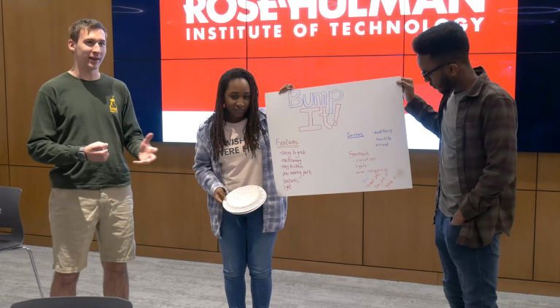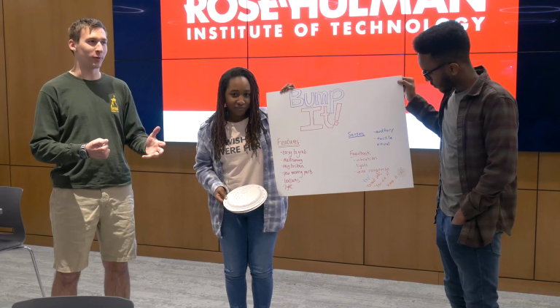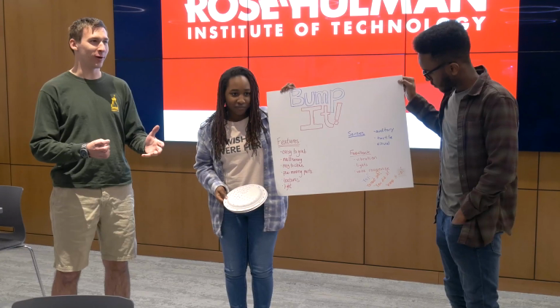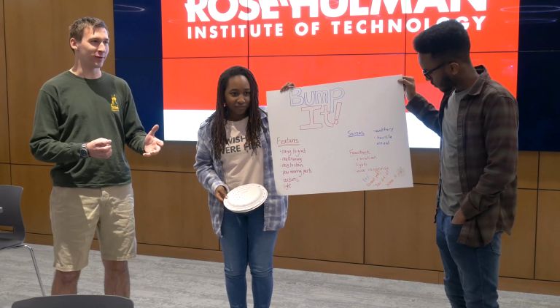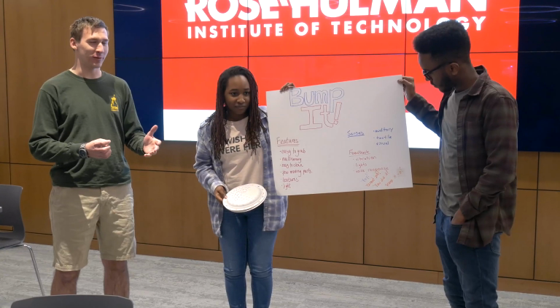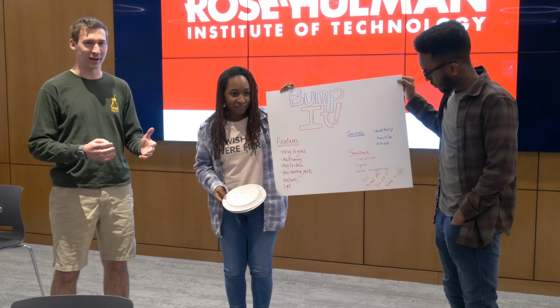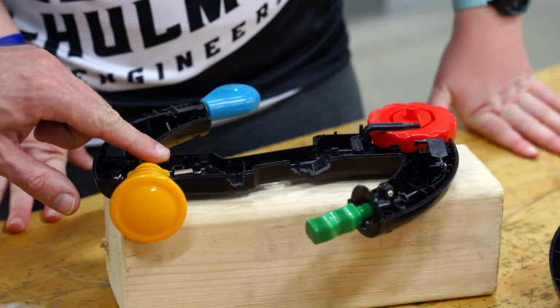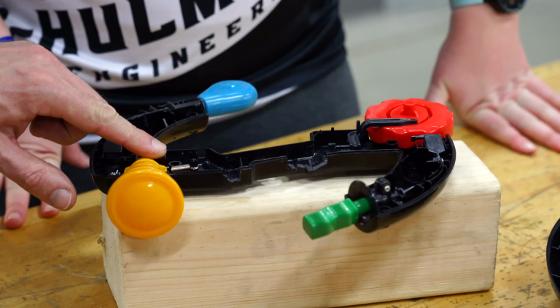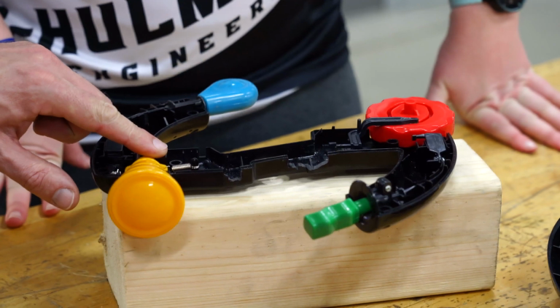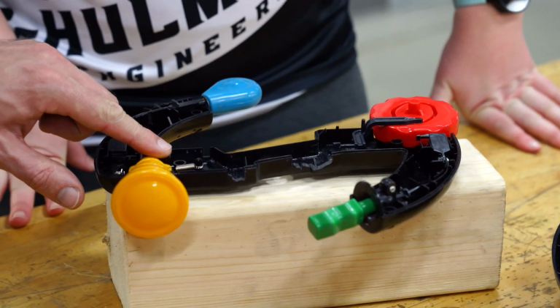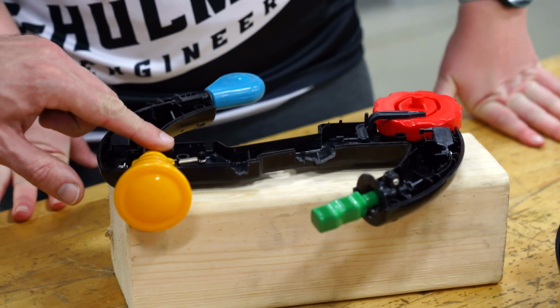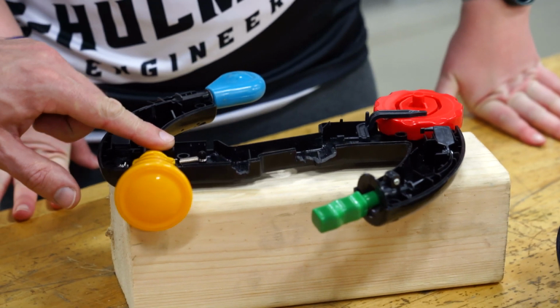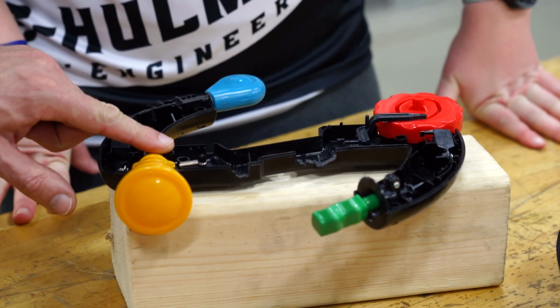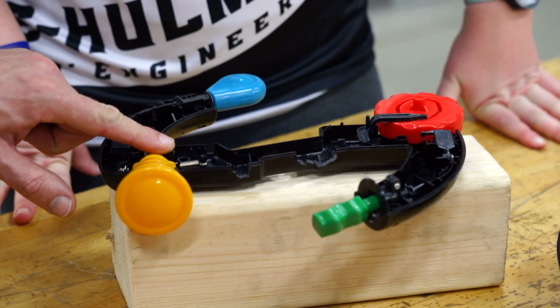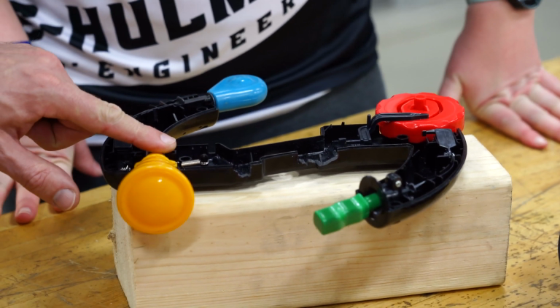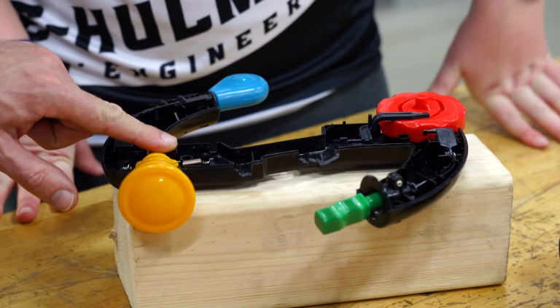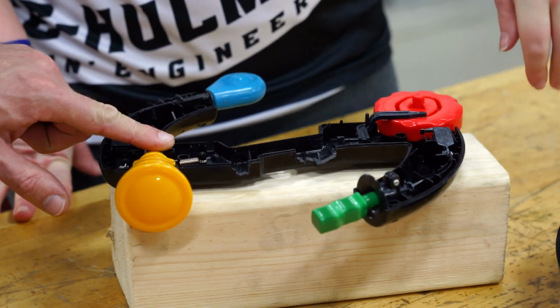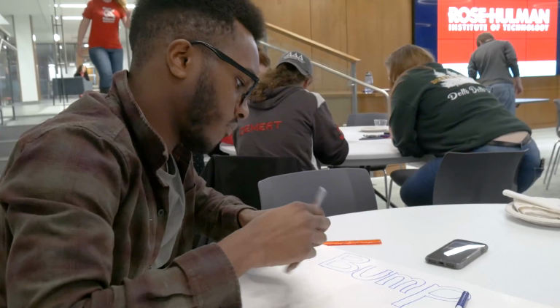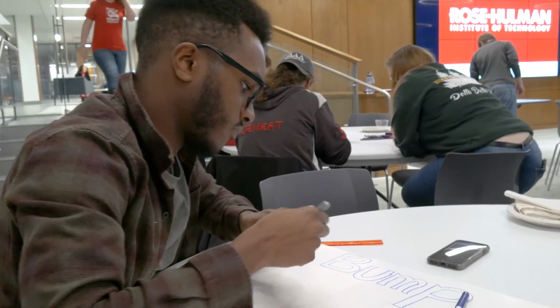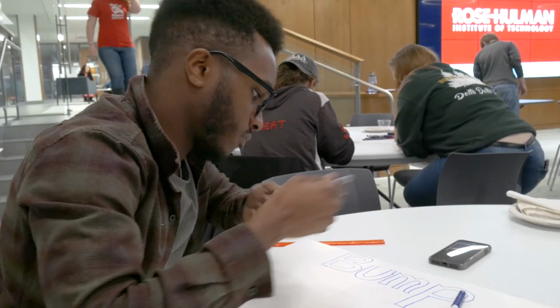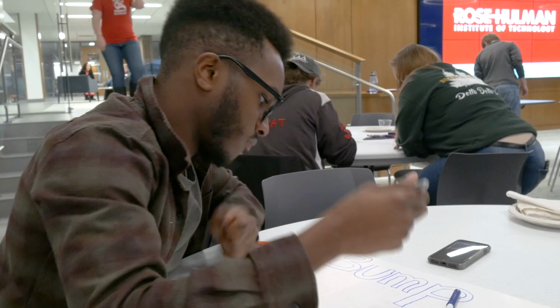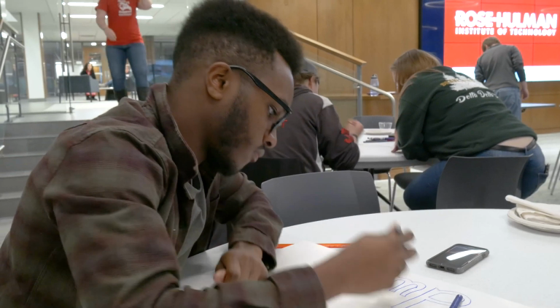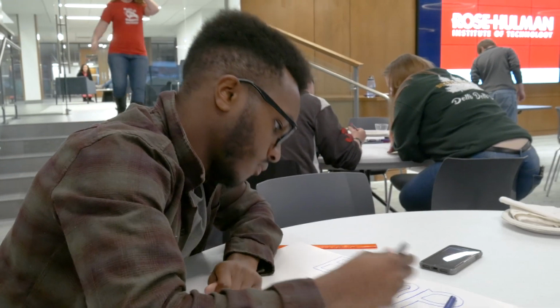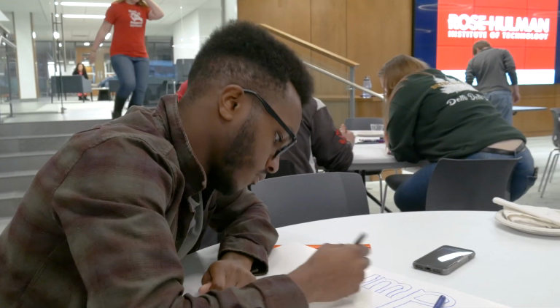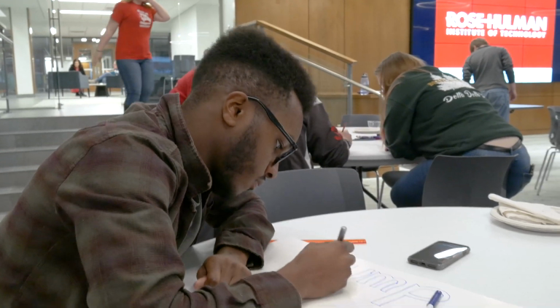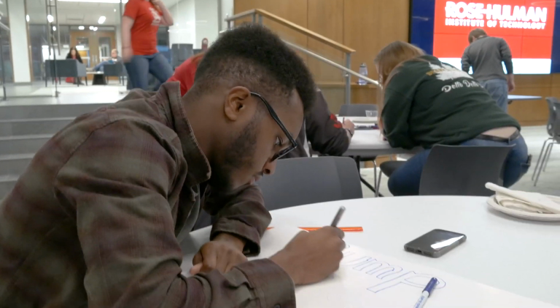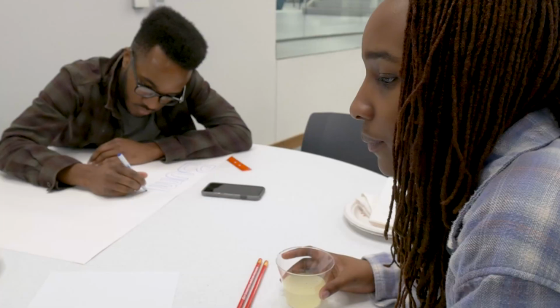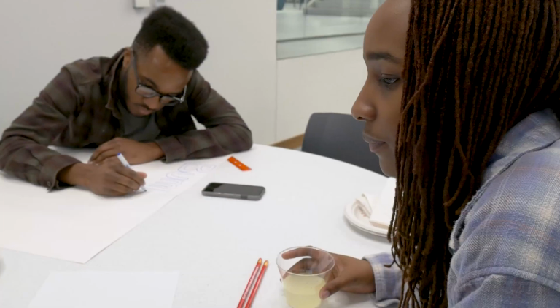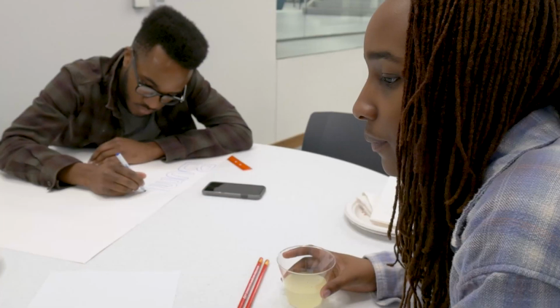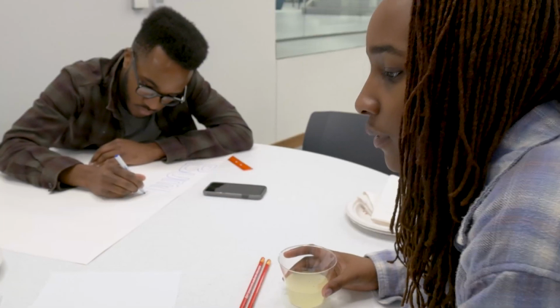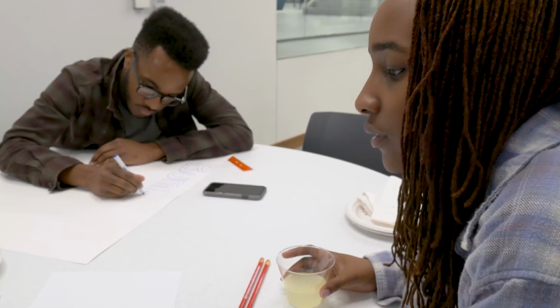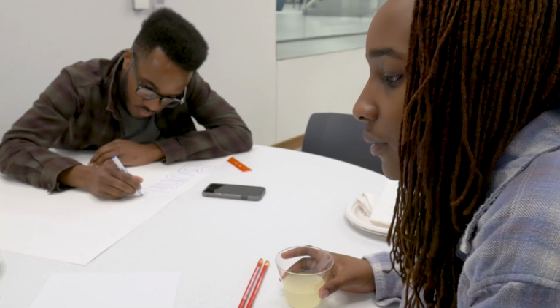The toy that we were inspired by, Bop-It, has small parts. You have to use your fine motor skills and you have to do it quickly too.